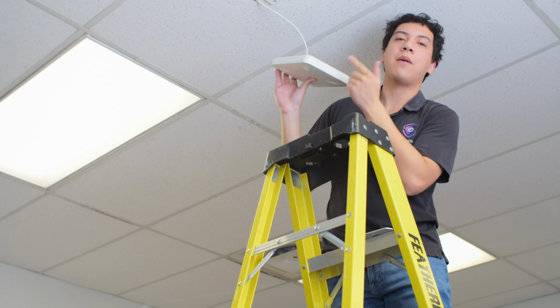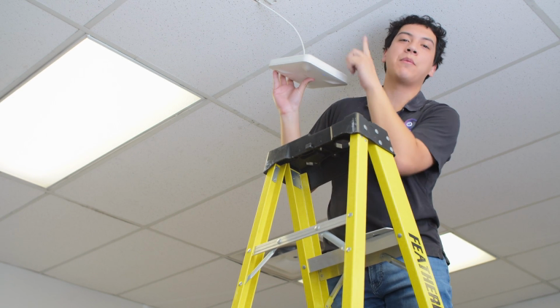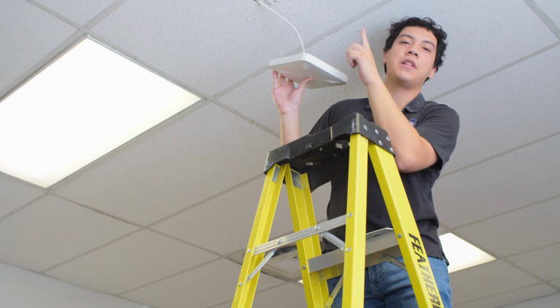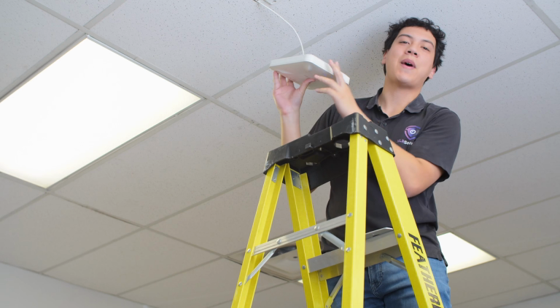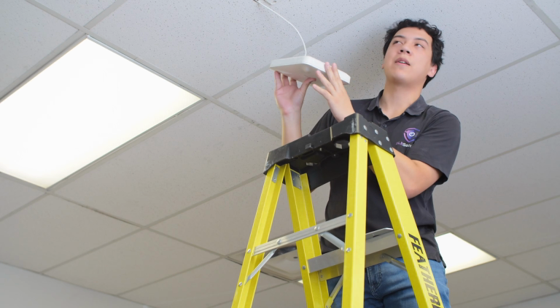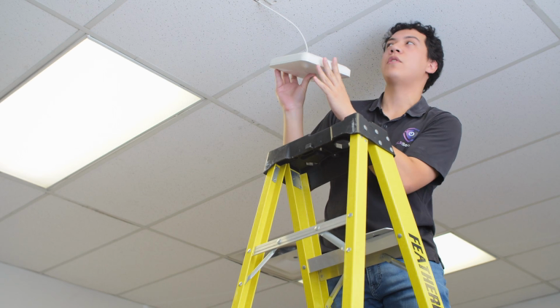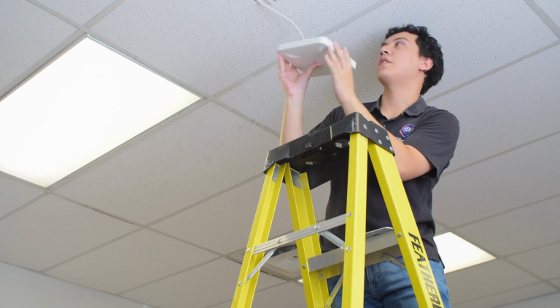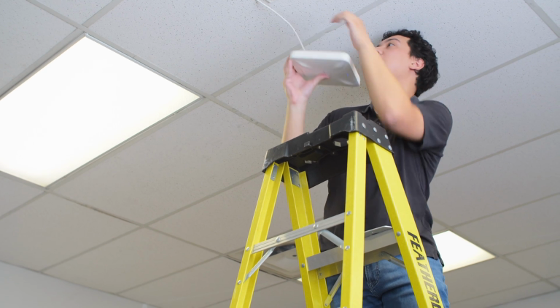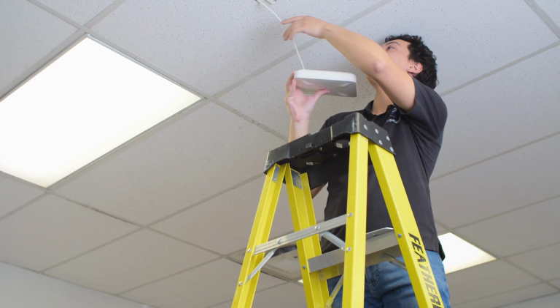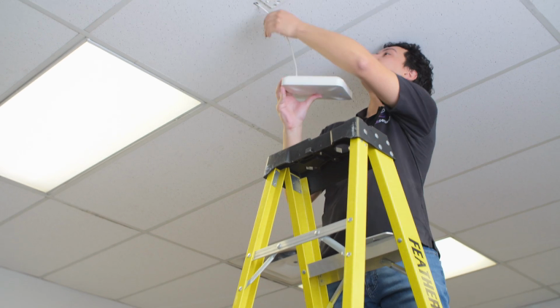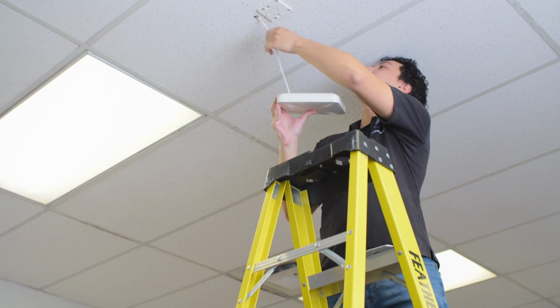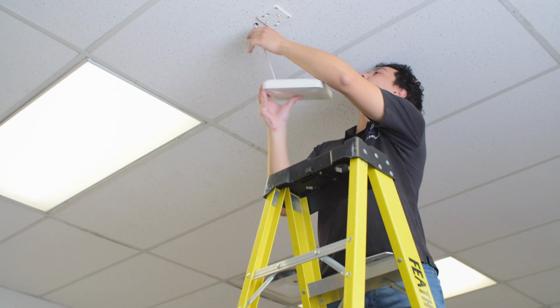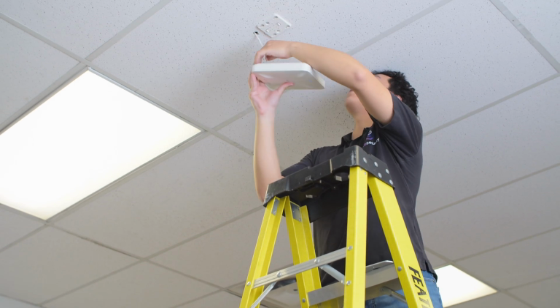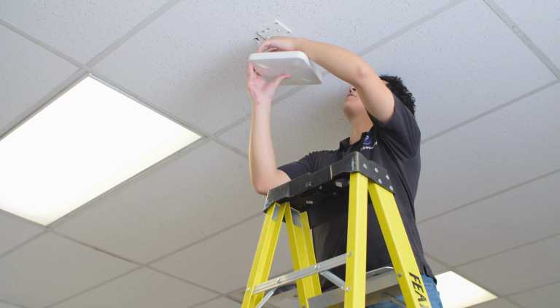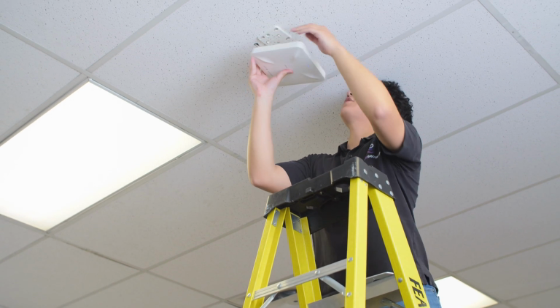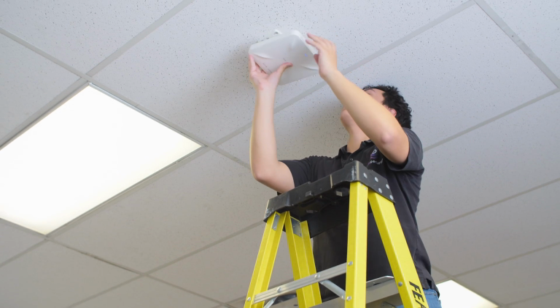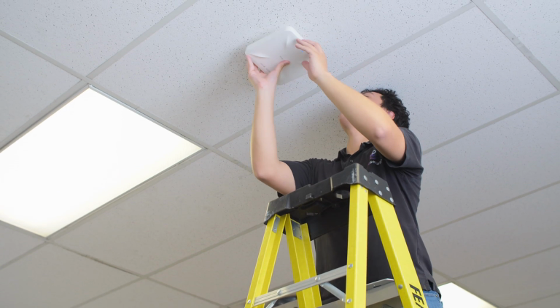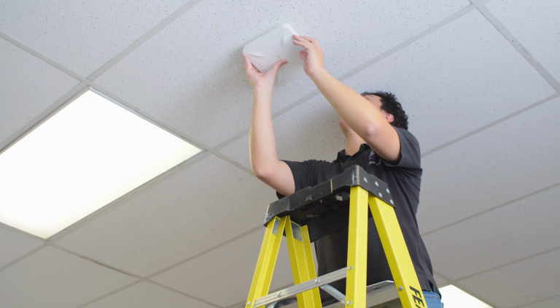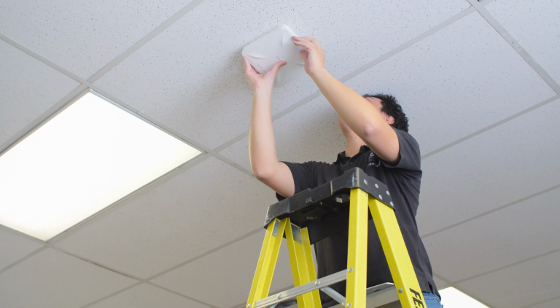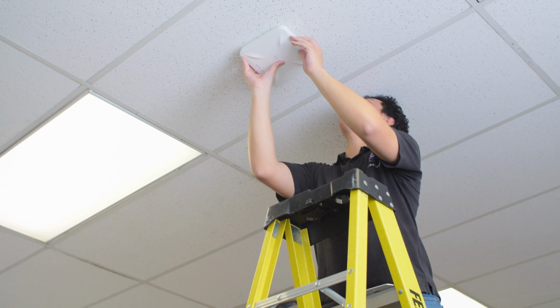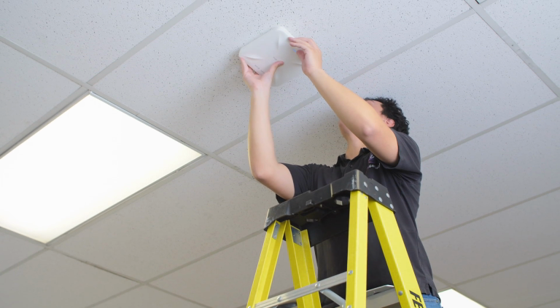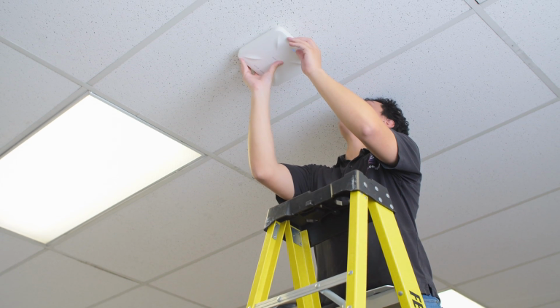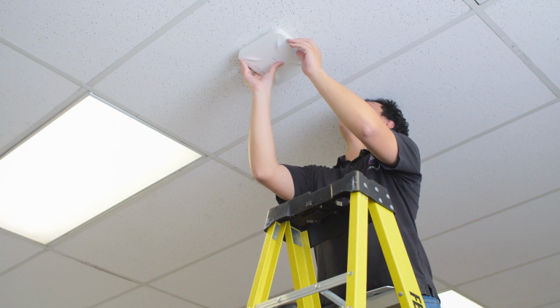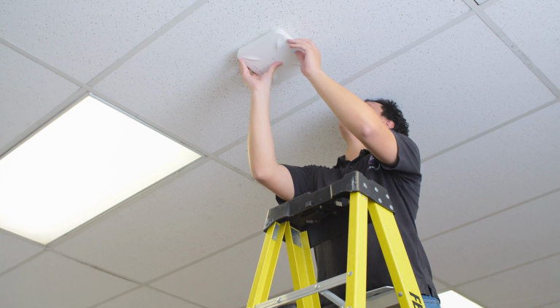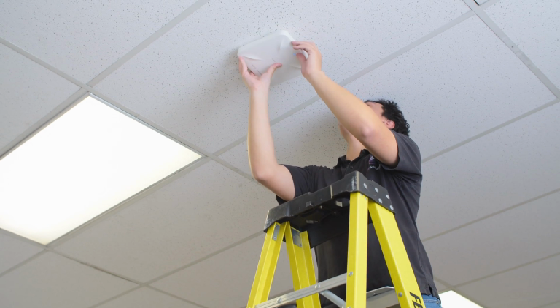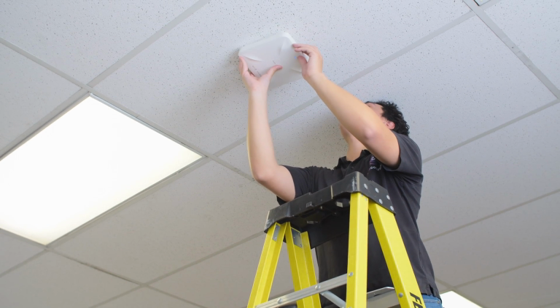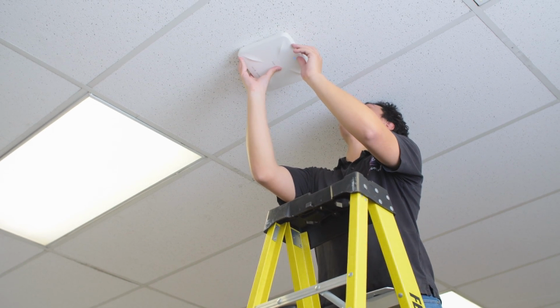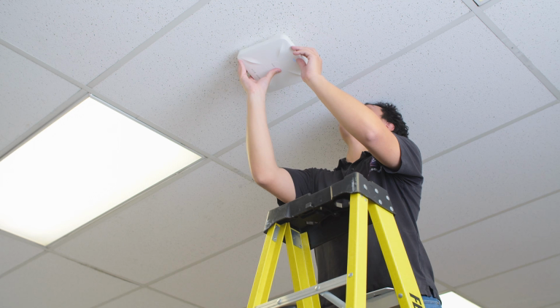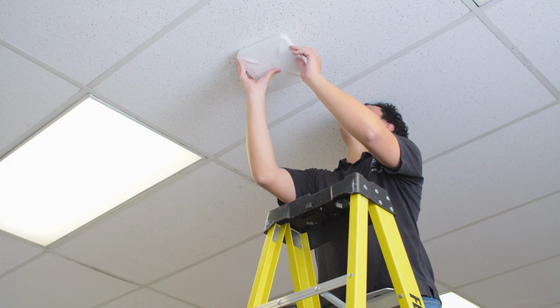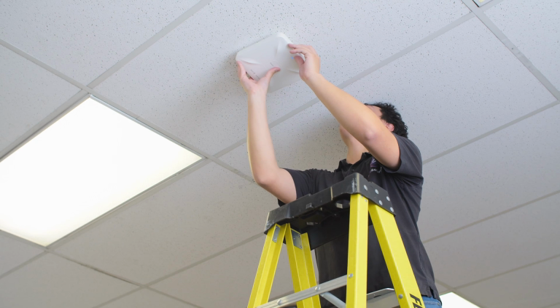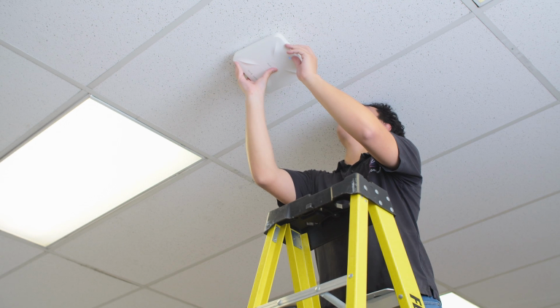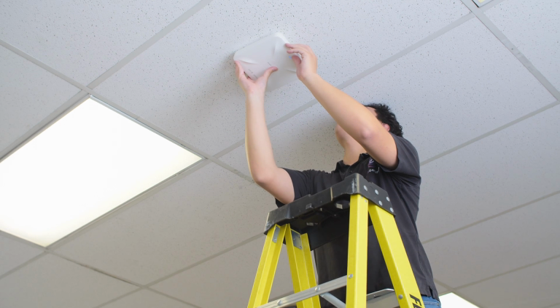Now I'm going to put this back up on the ceiling, just making sure that the cable is hidden and everything's nice and organized.